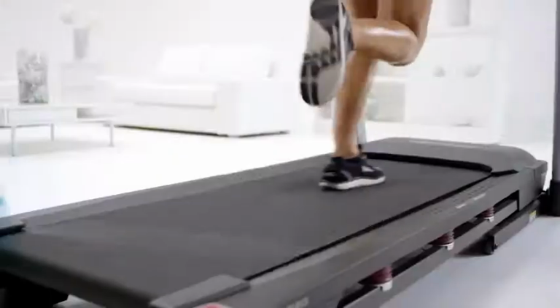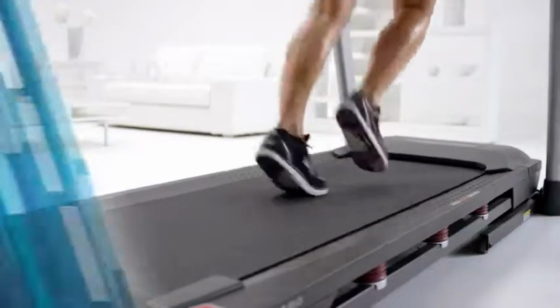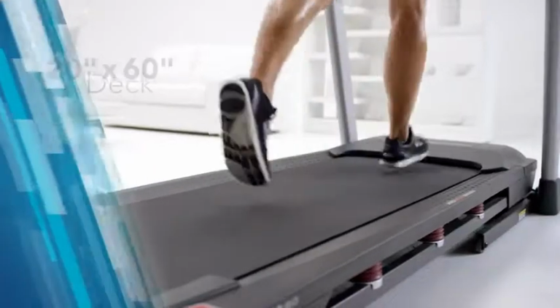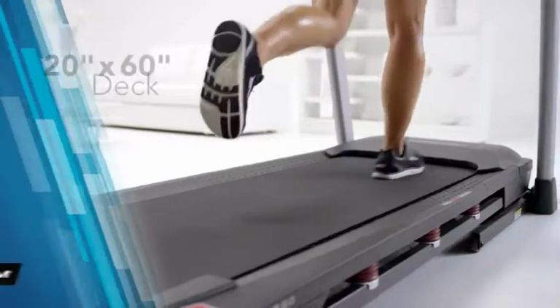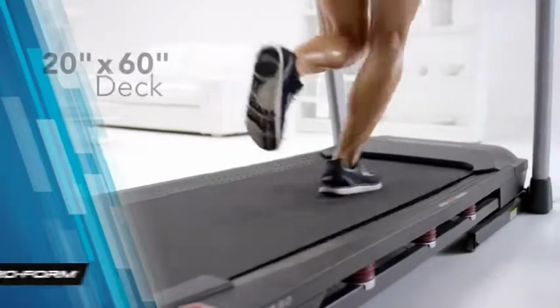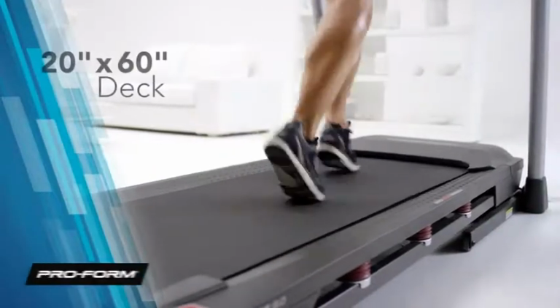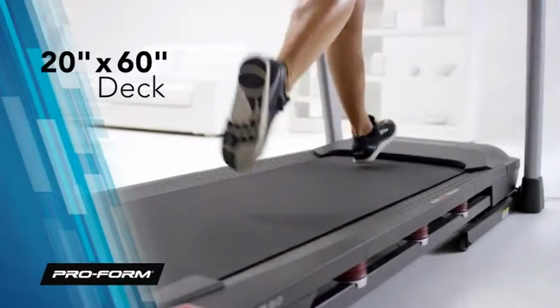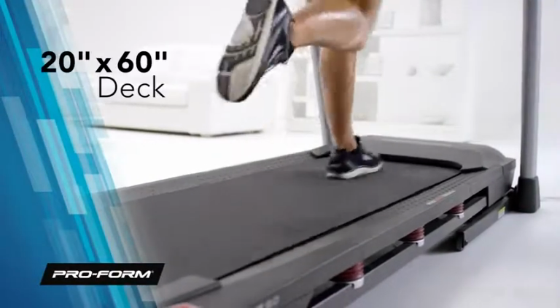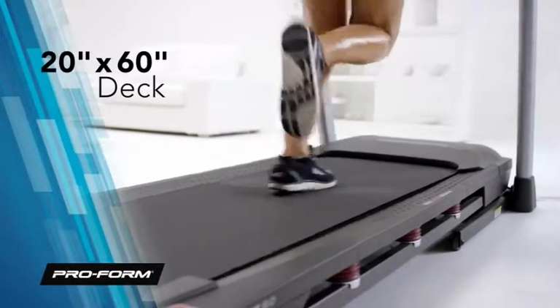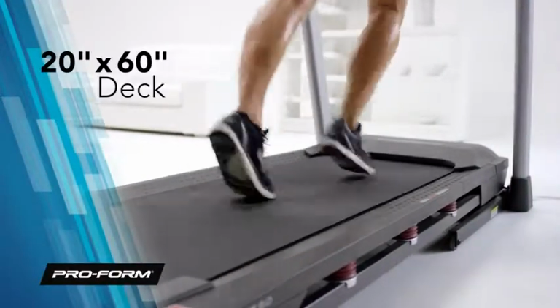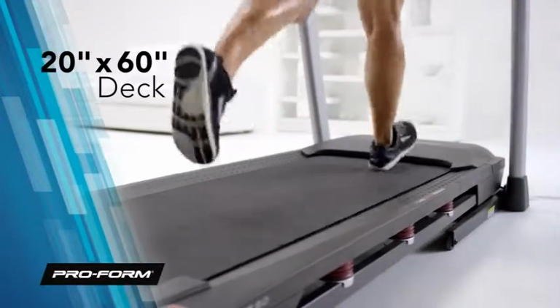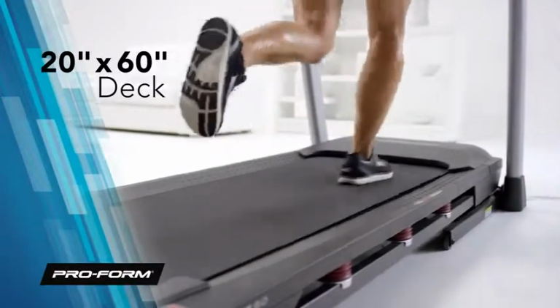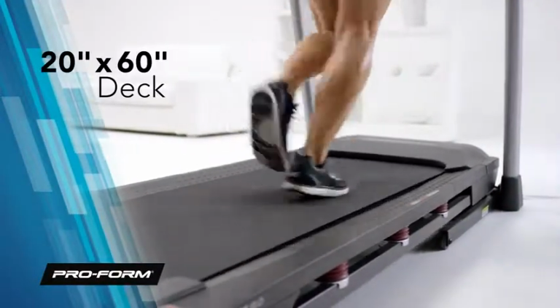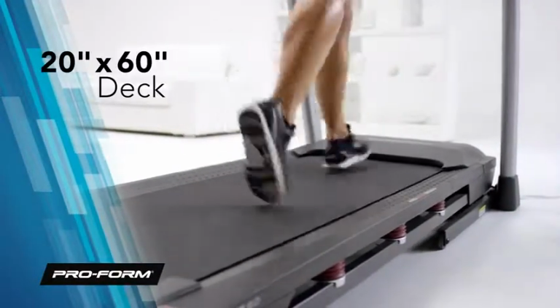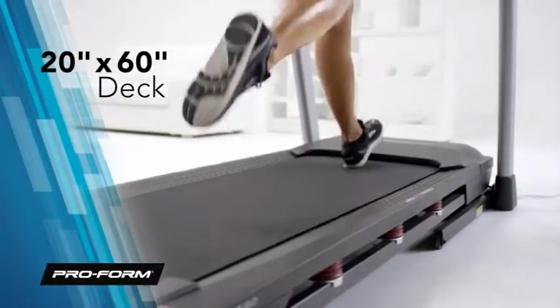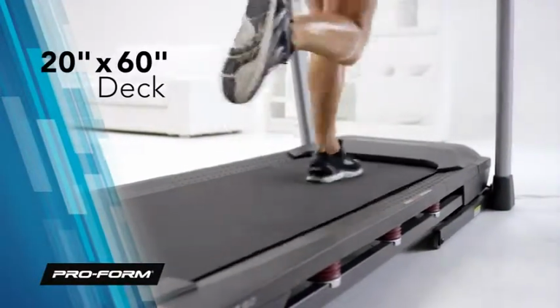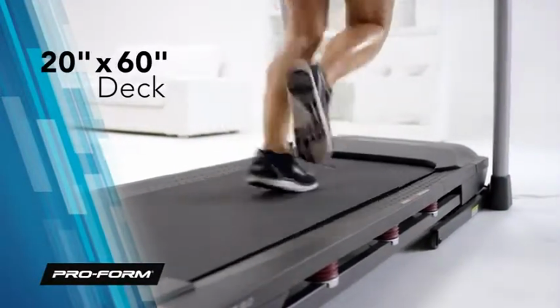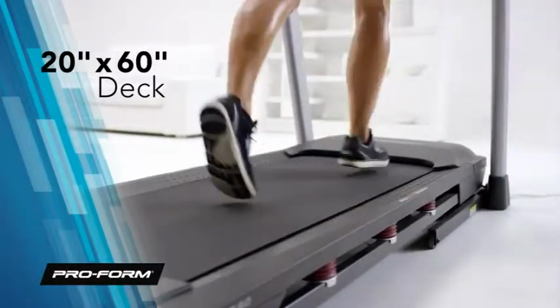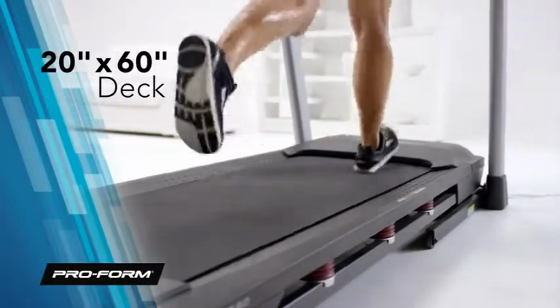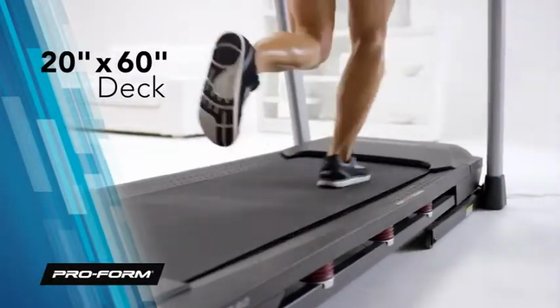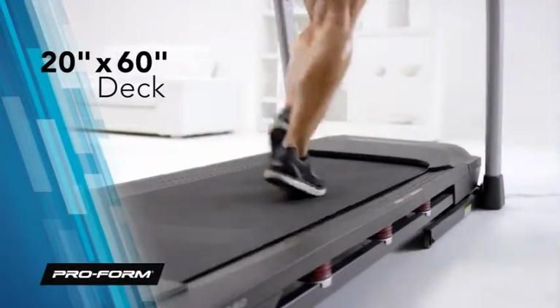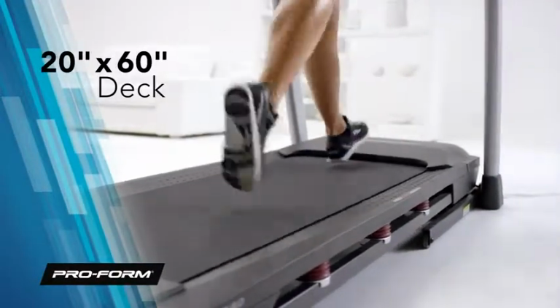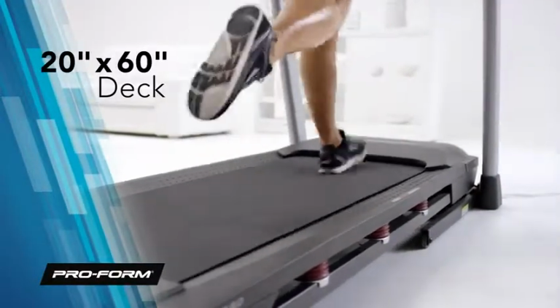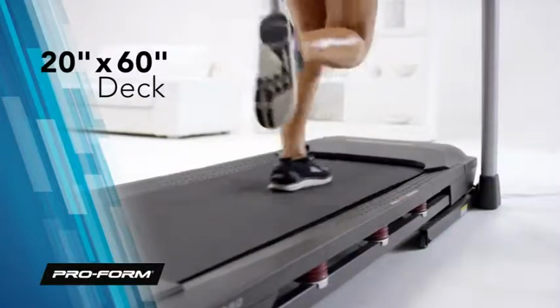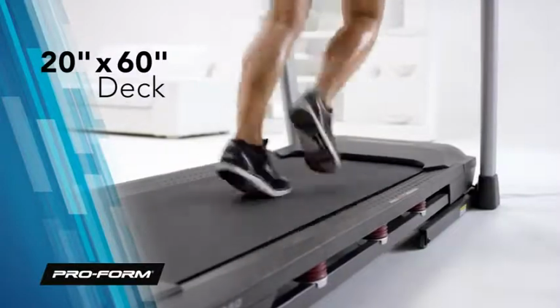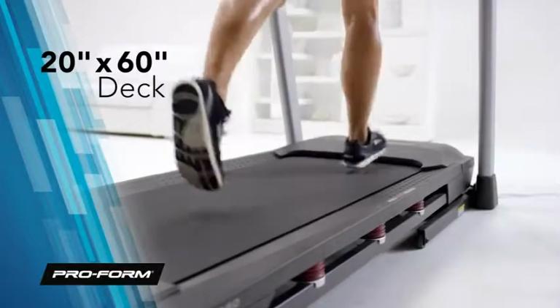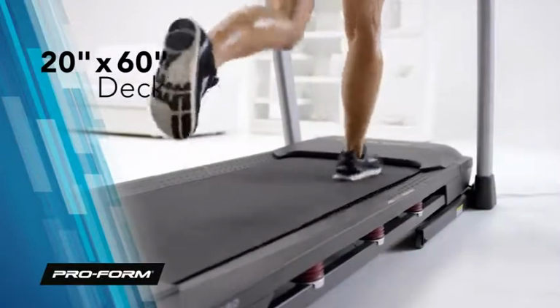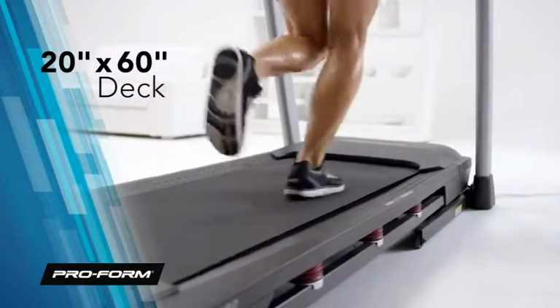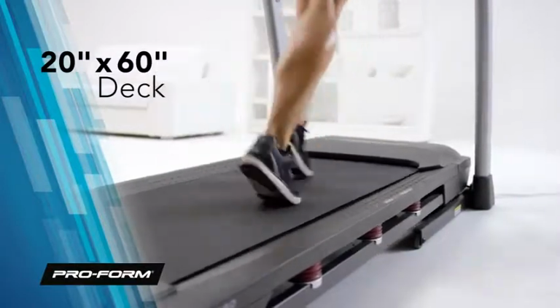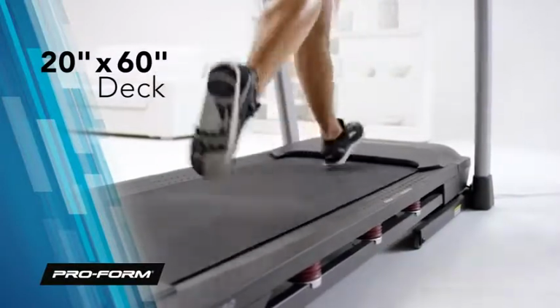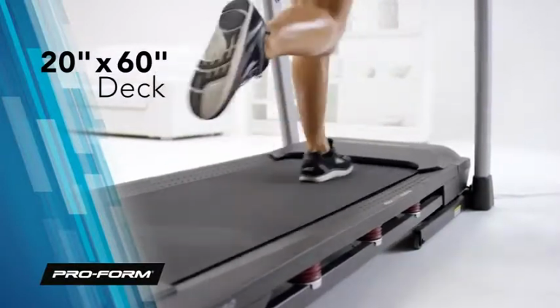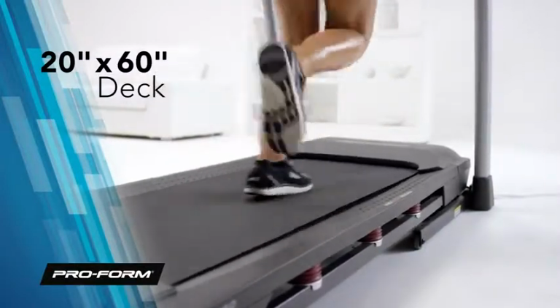Not only is the deck cushioned, but it's spacious too. A large 20 by 60 inch deck means you can run naturally and comfortably.